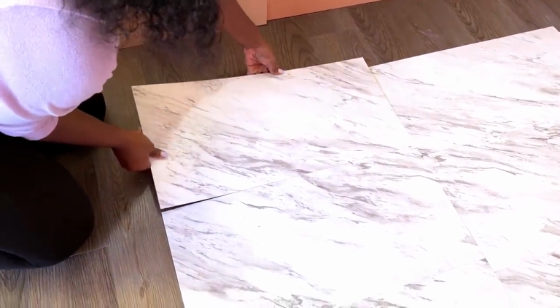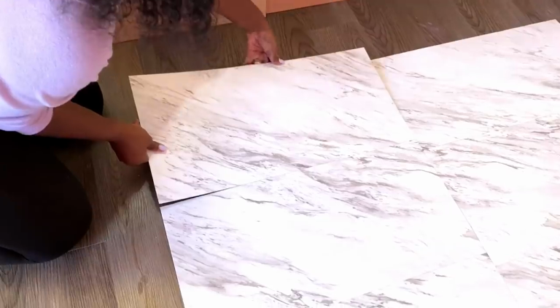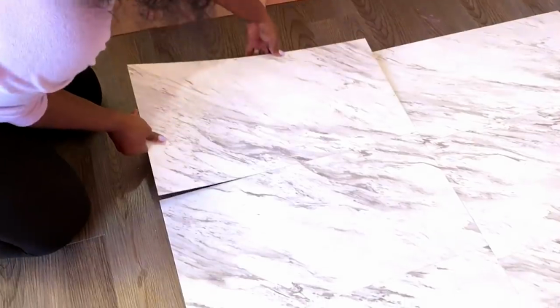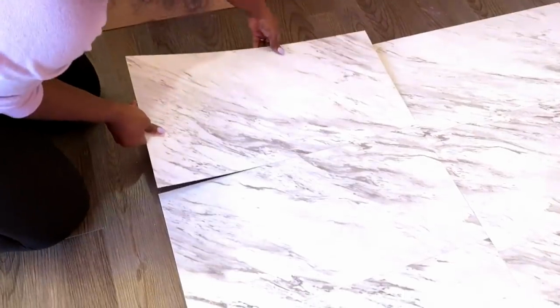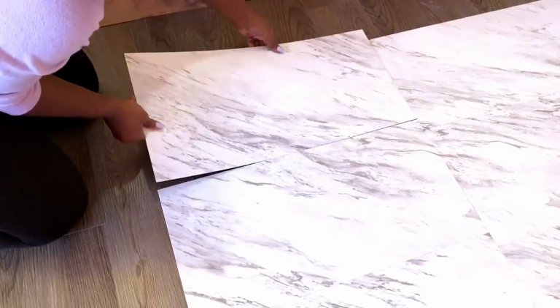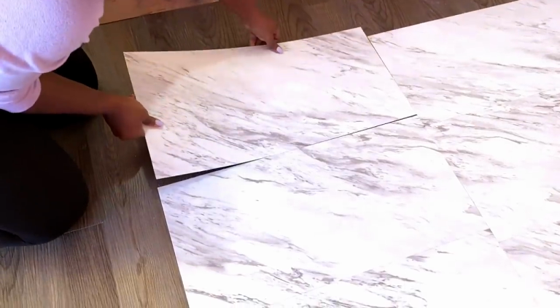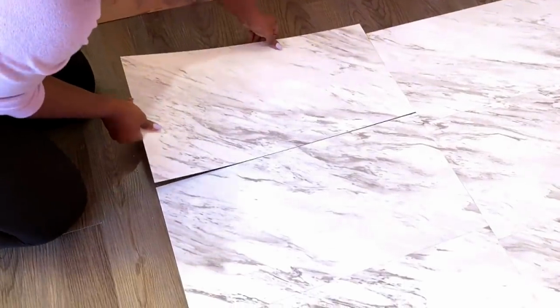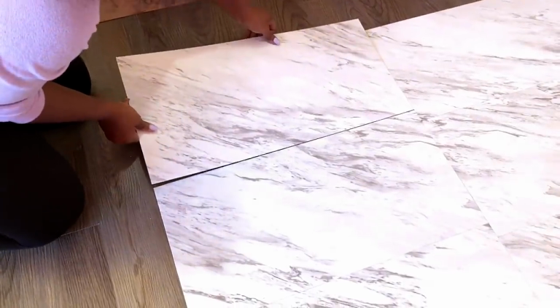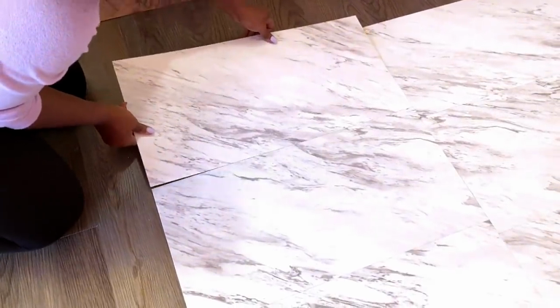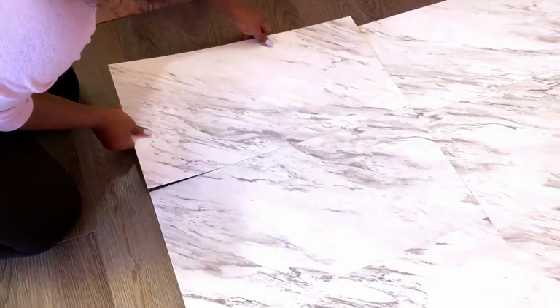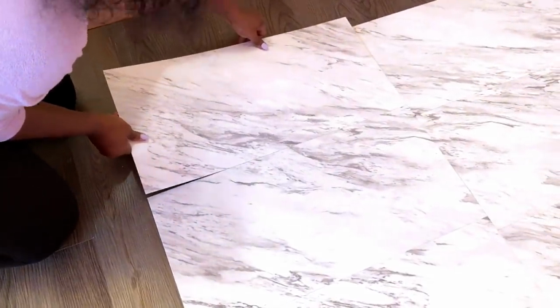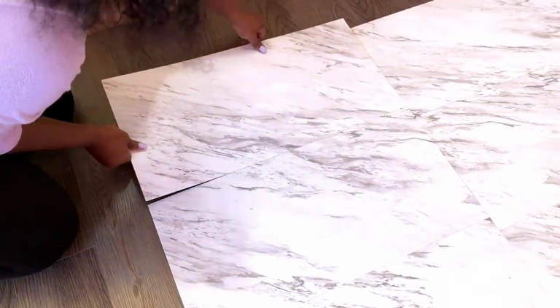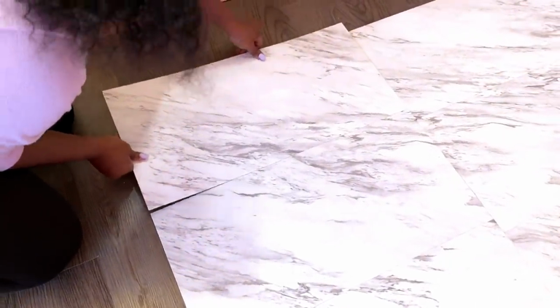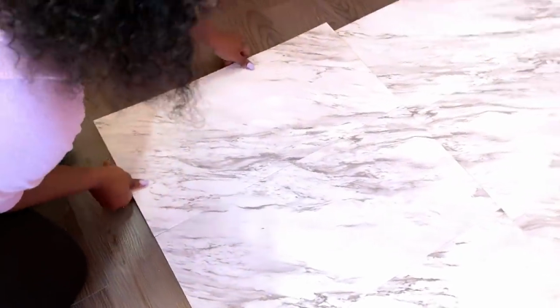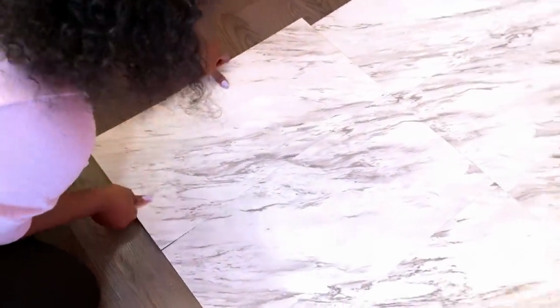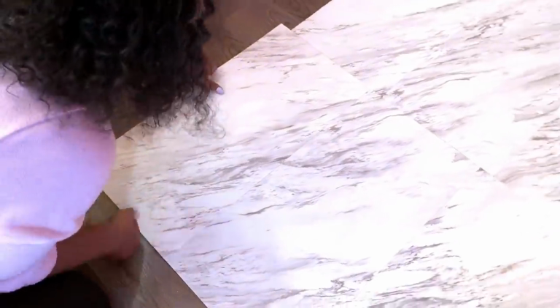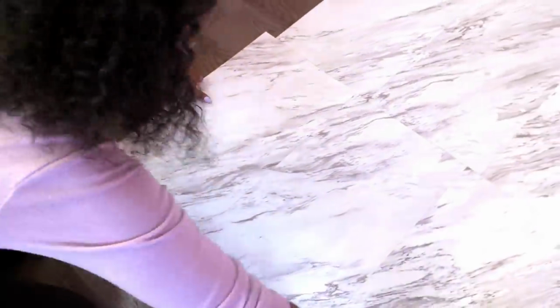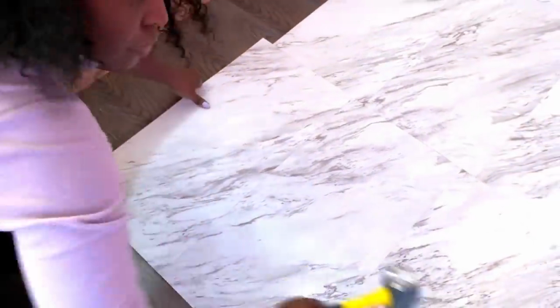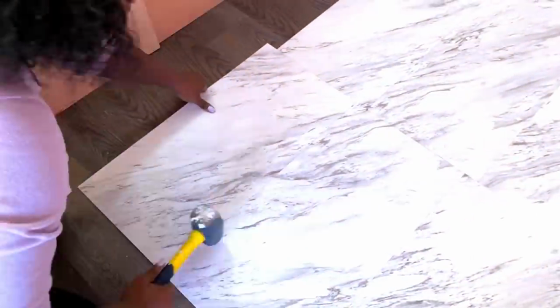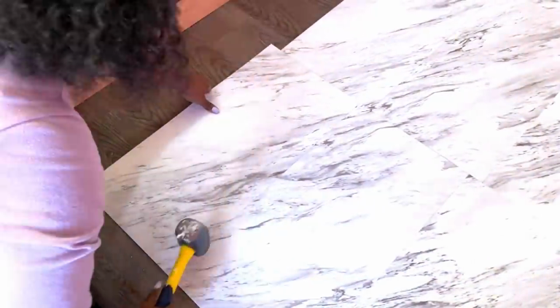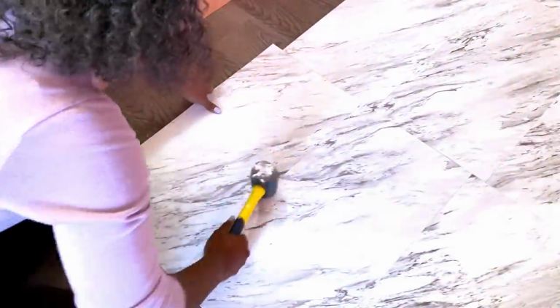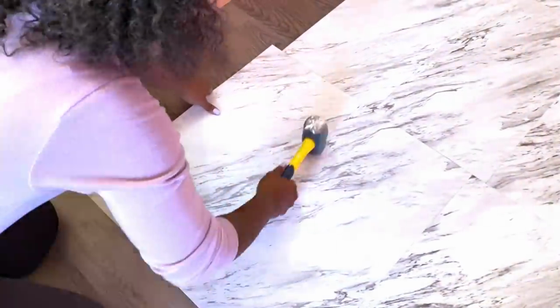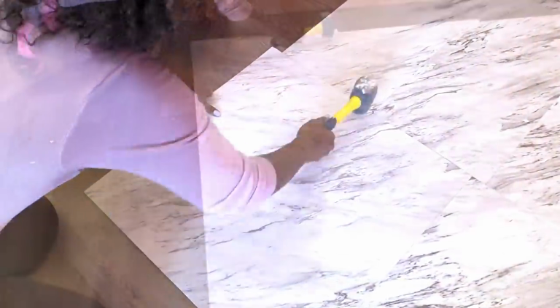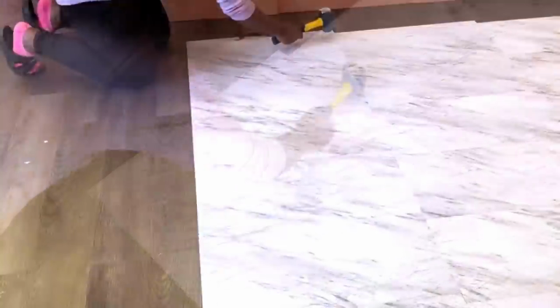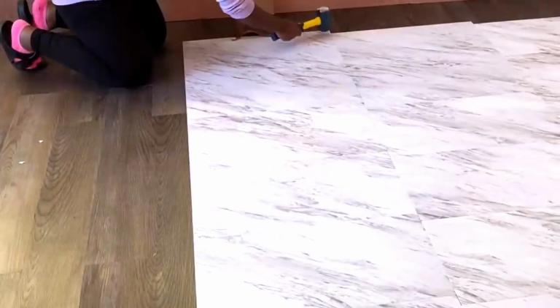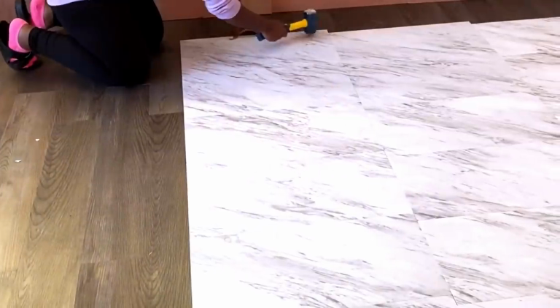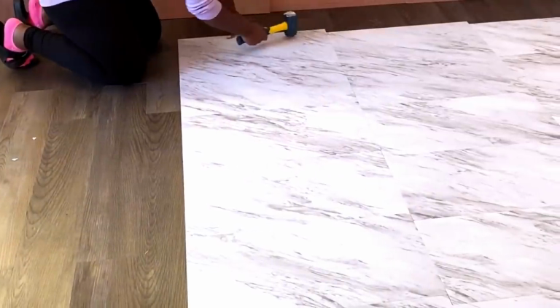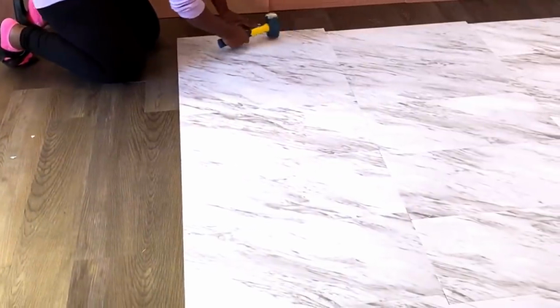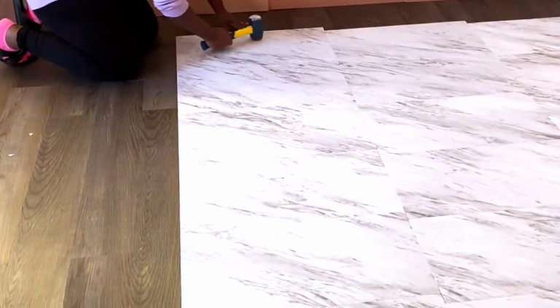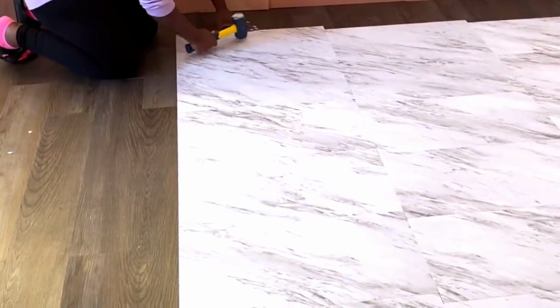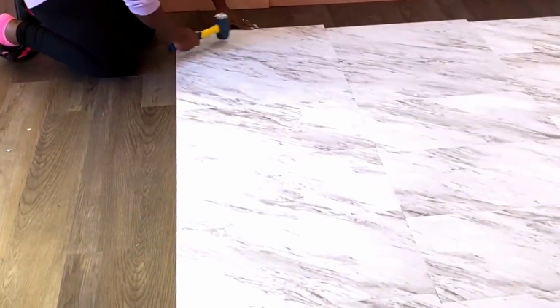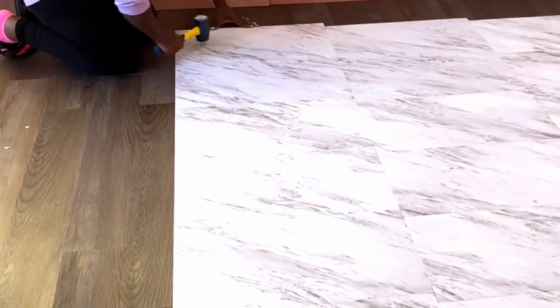It is always better to start in the middle and then you leave the sides and edges for last.